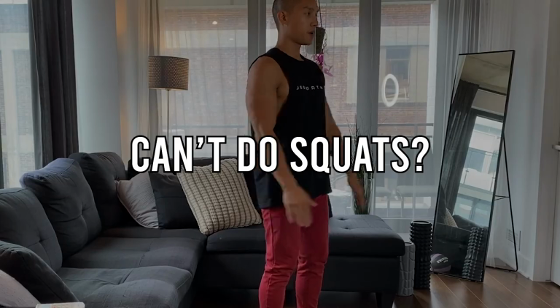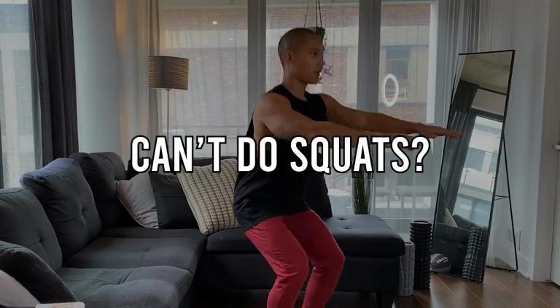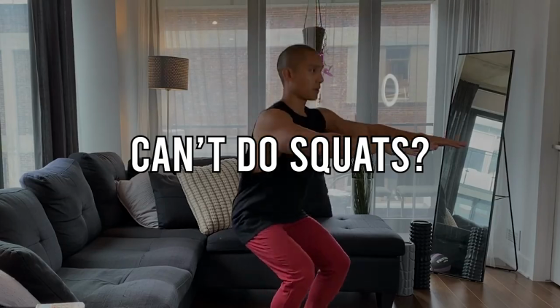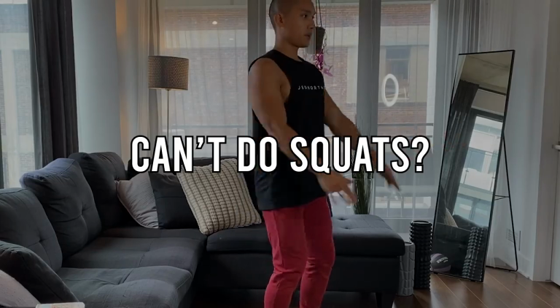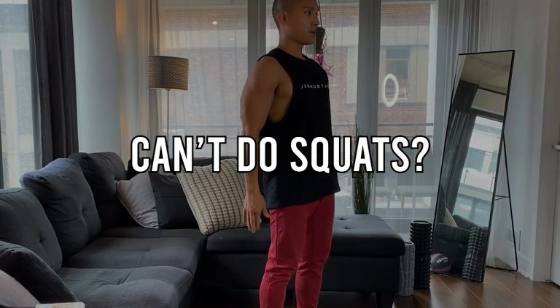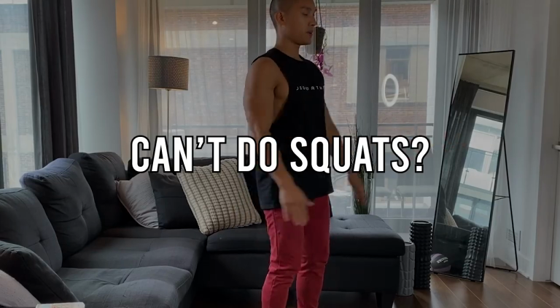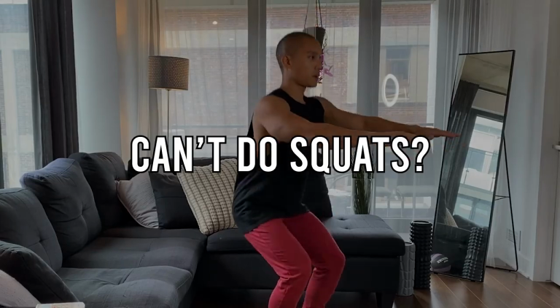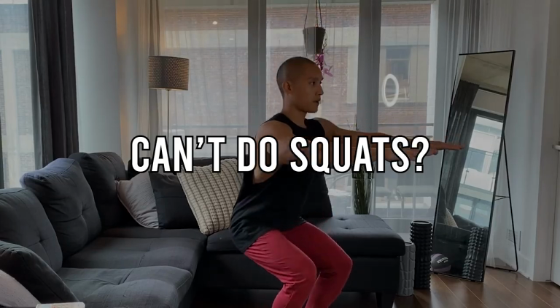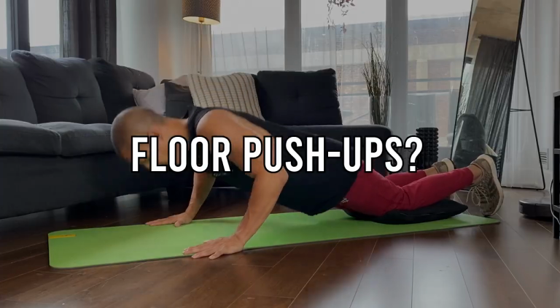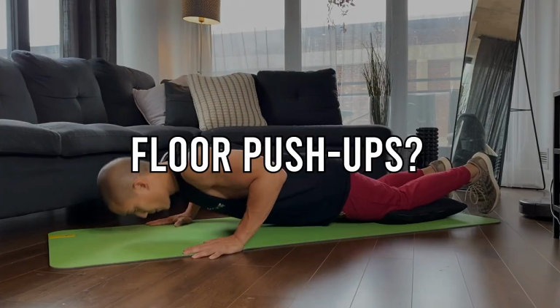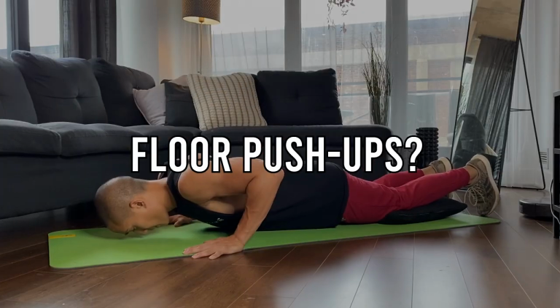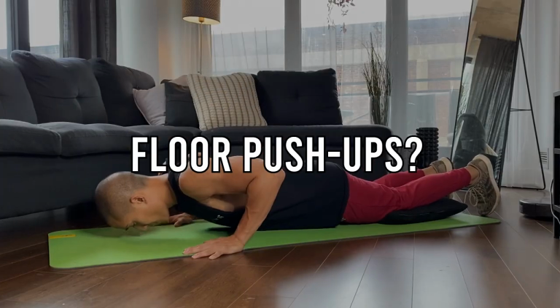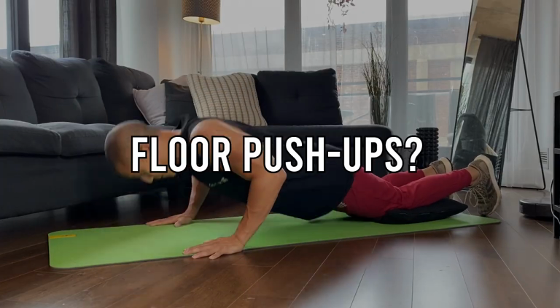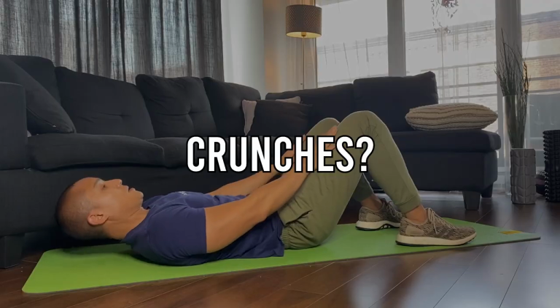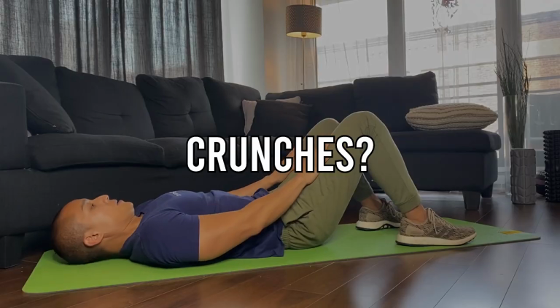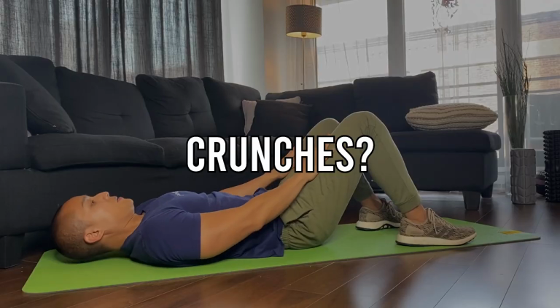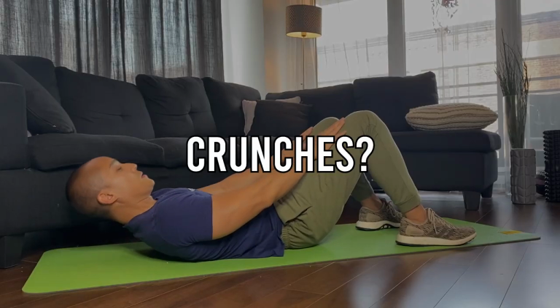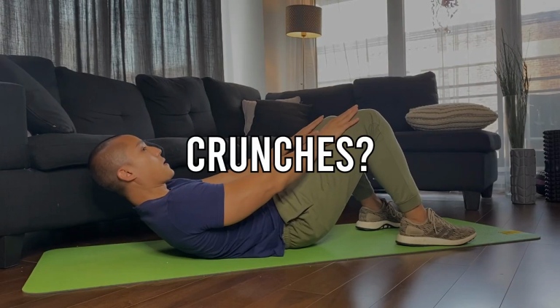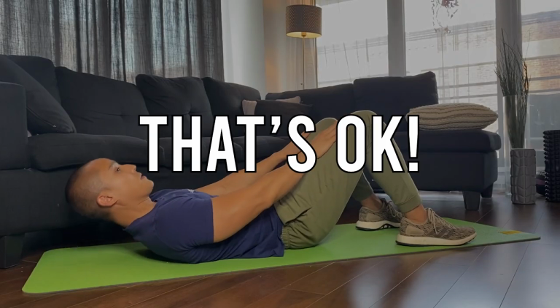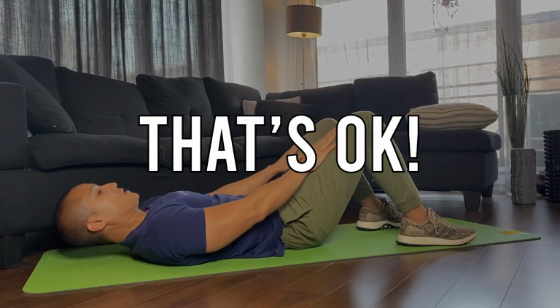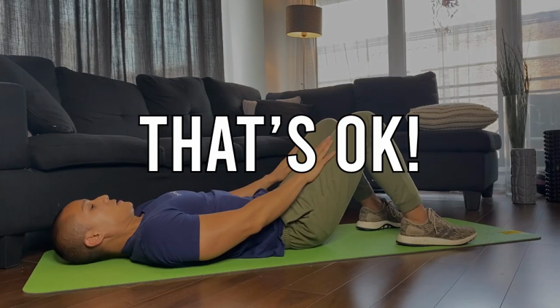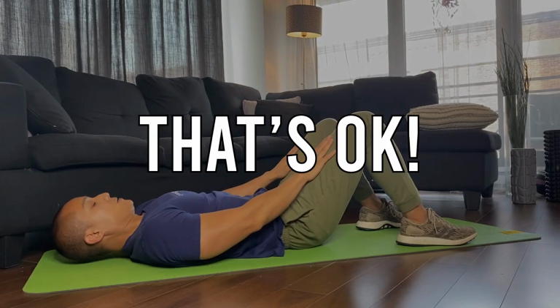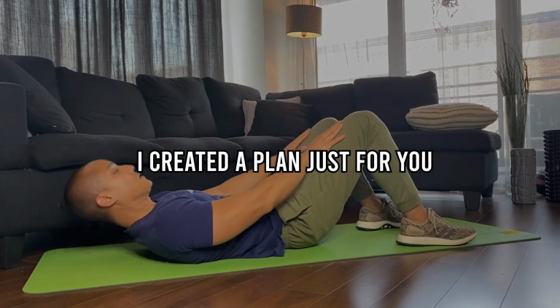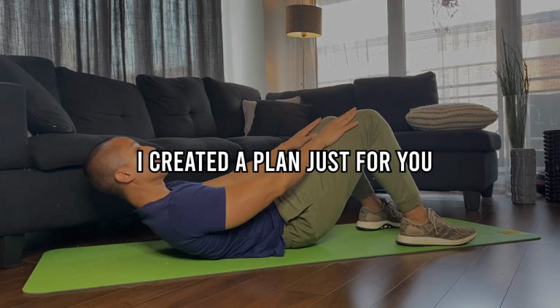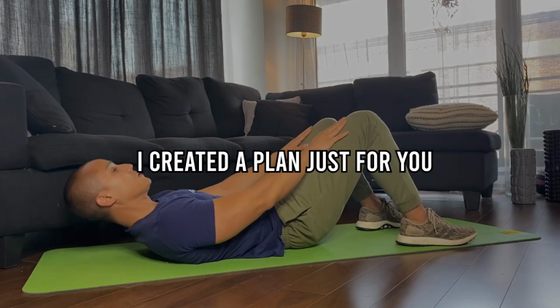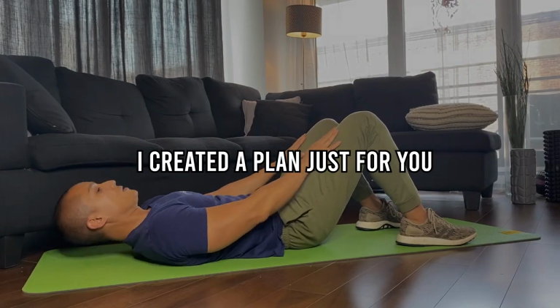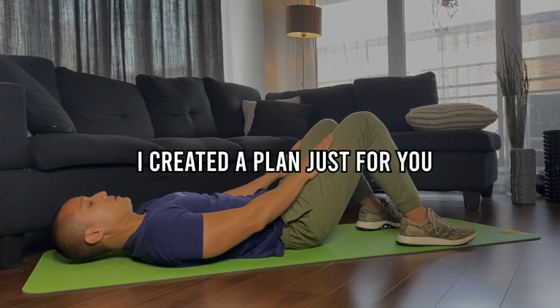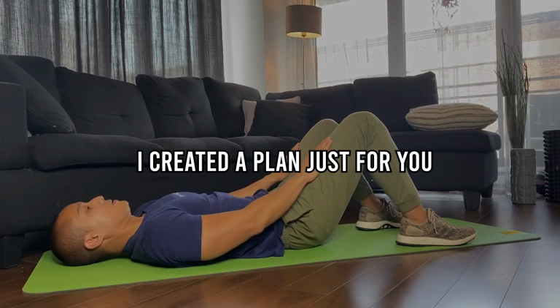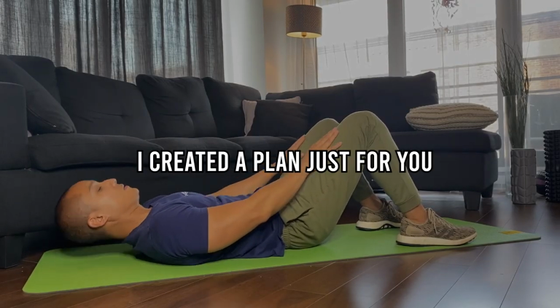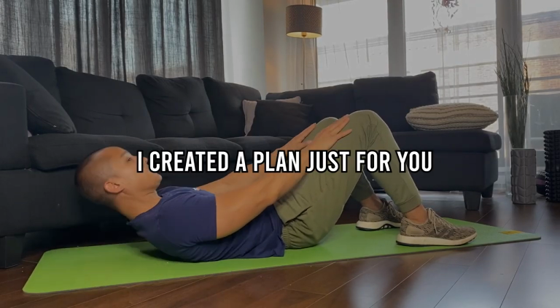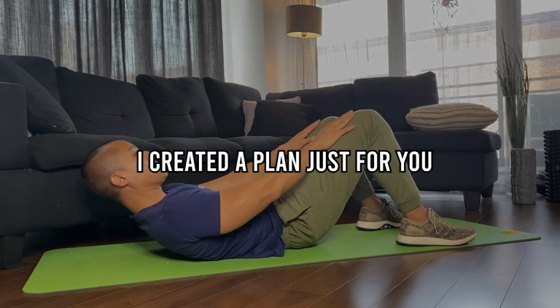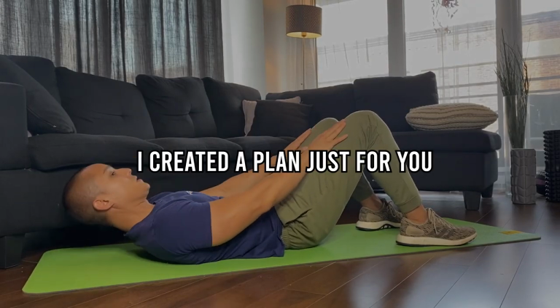Can't do squats, floor push-ups, or crunches? That's okay! I created a plan just for you.